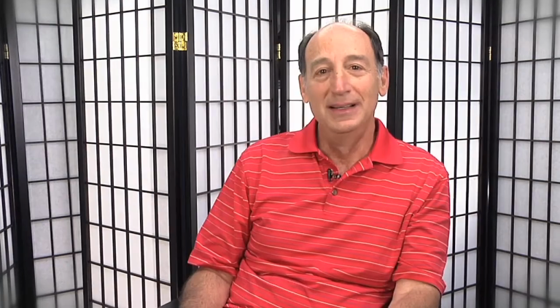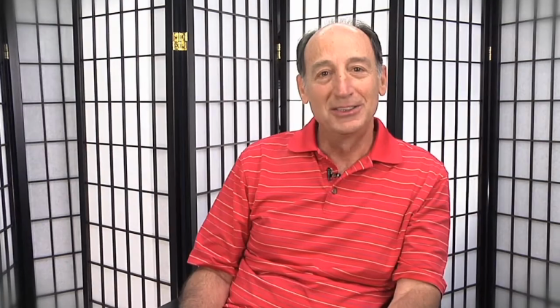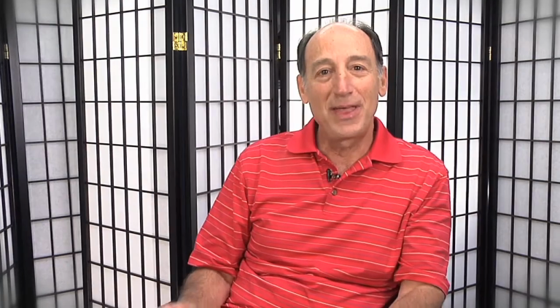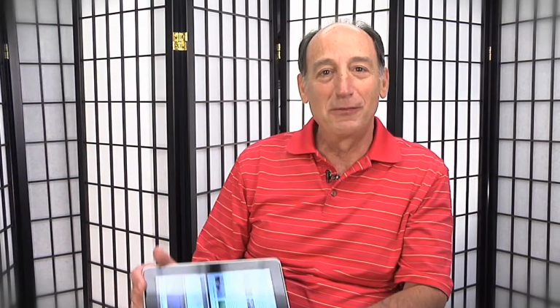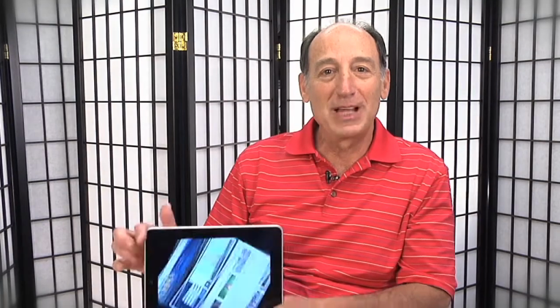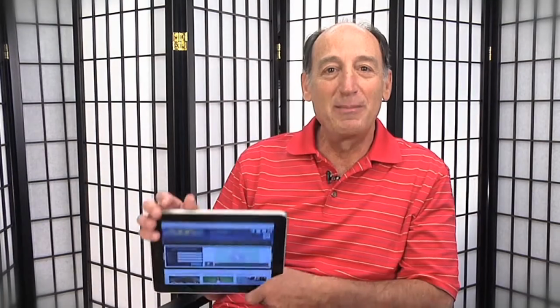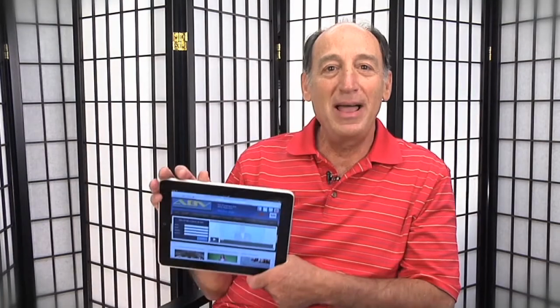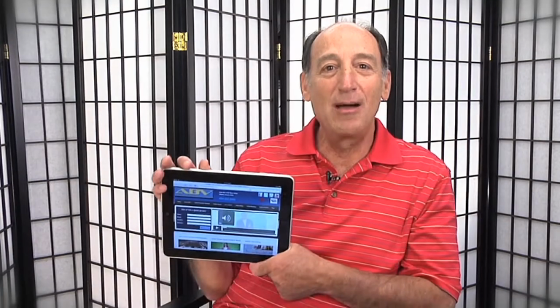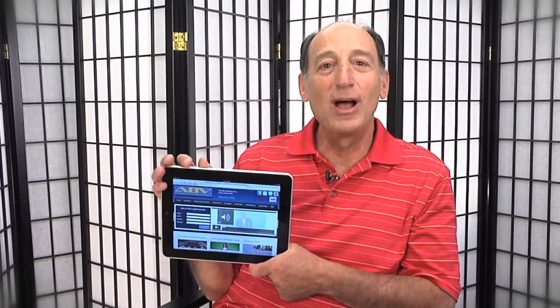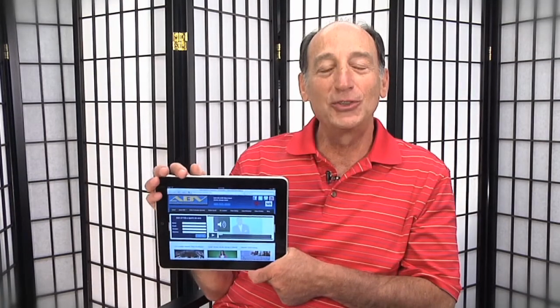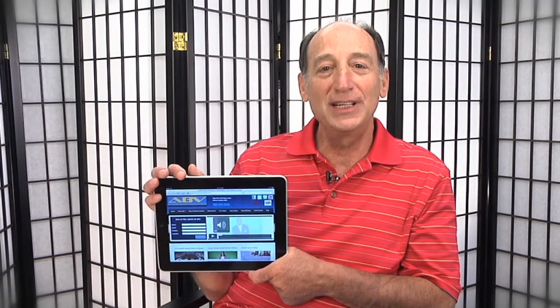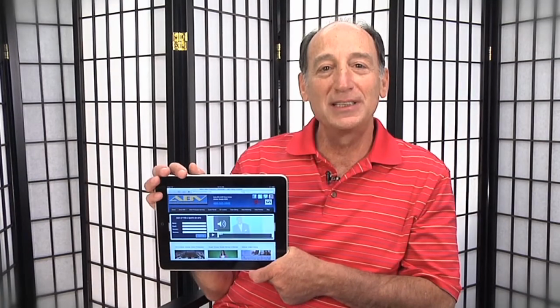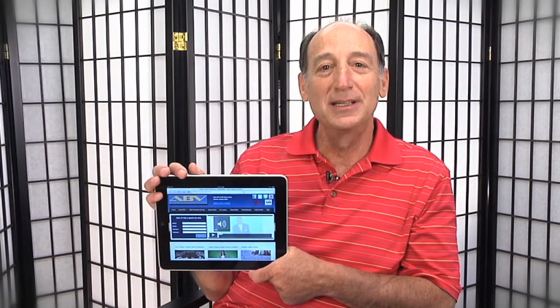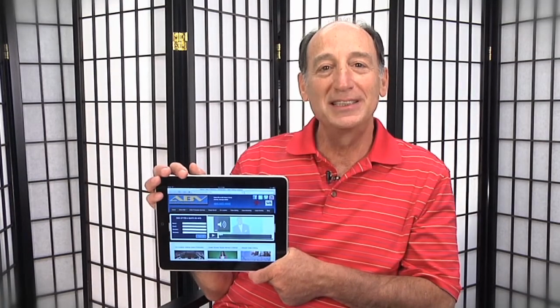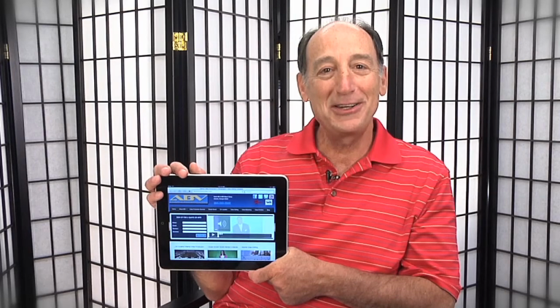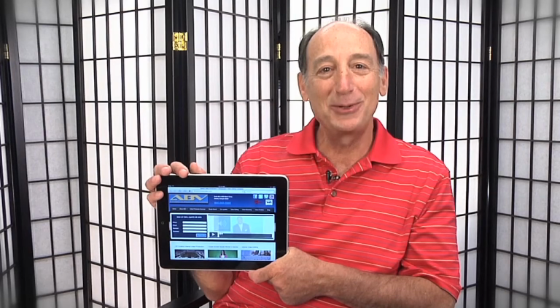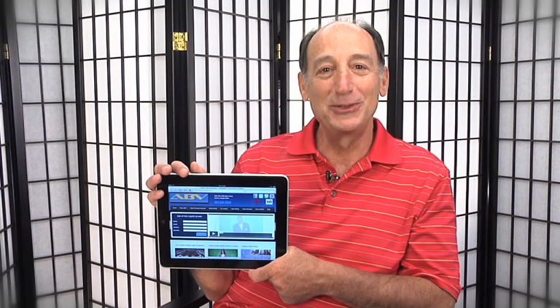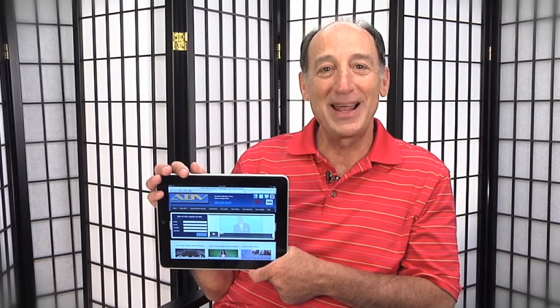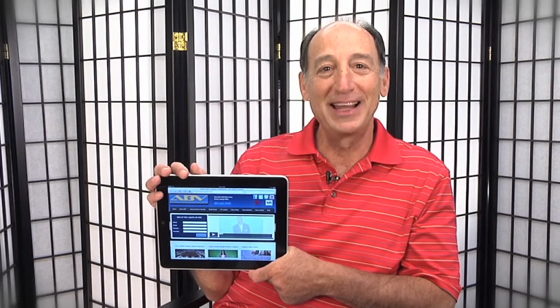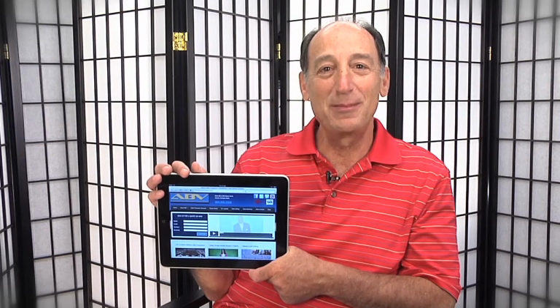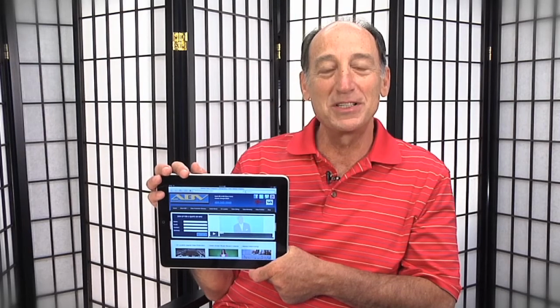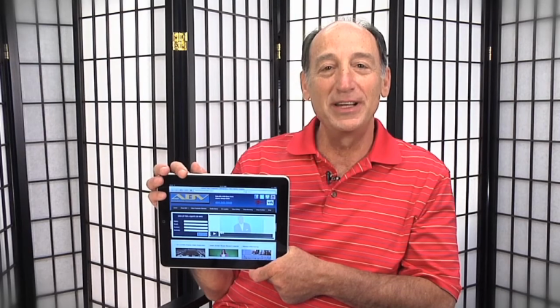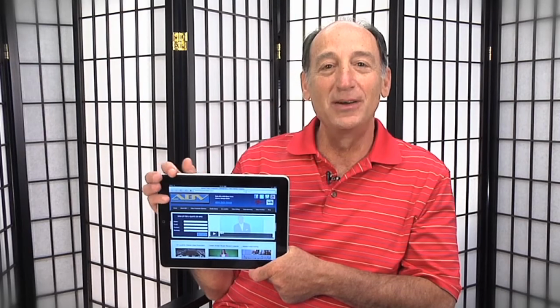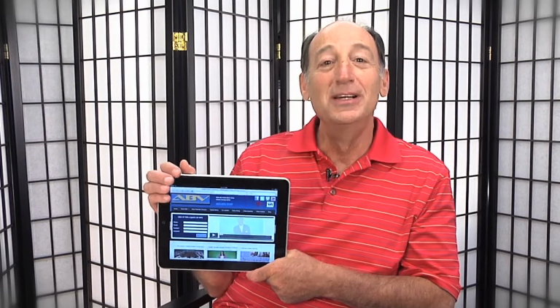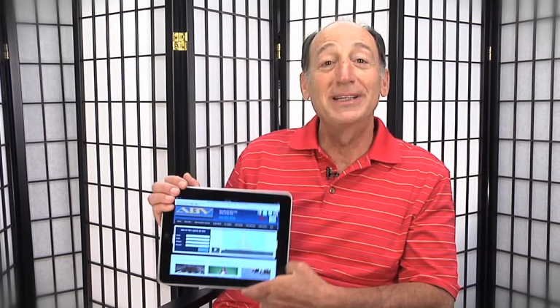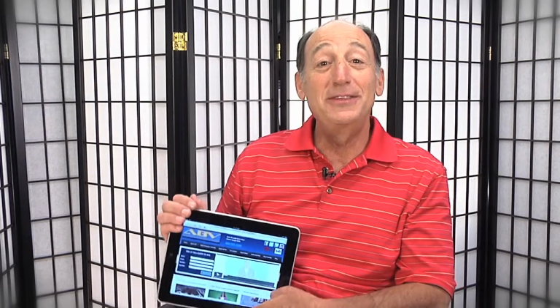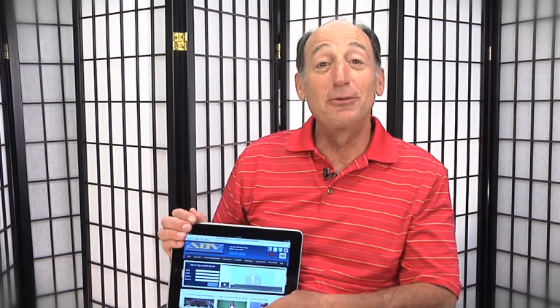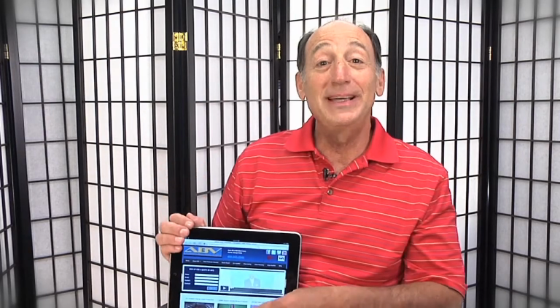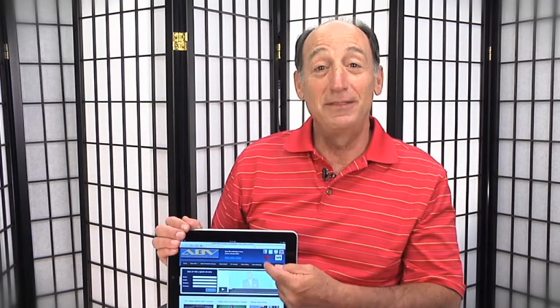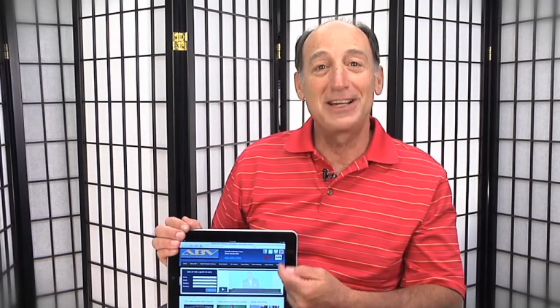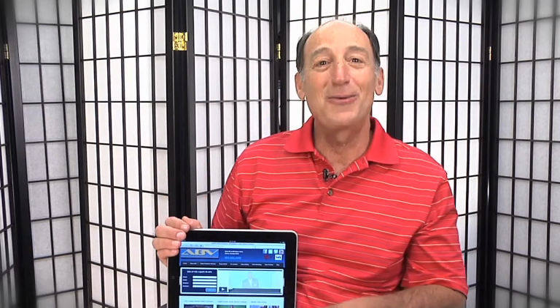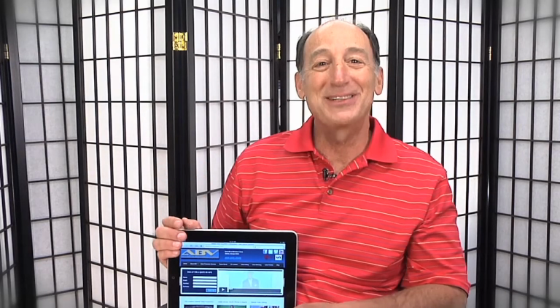So thank you for stopping by. I'm Roger Sticks, executive producer at Atlanta Business Video. Please feel free to visit our website.